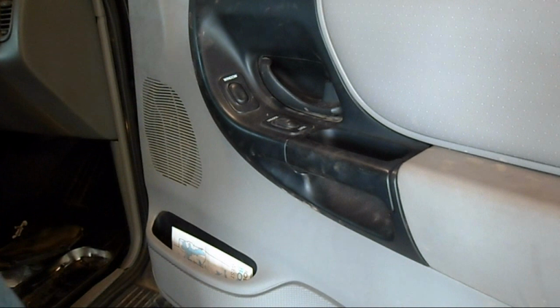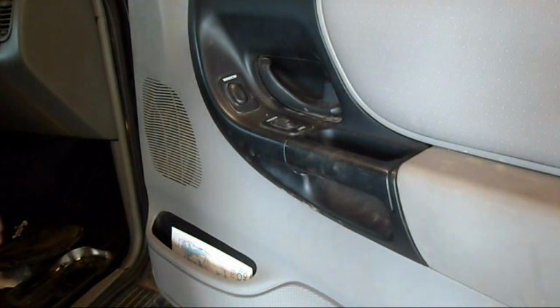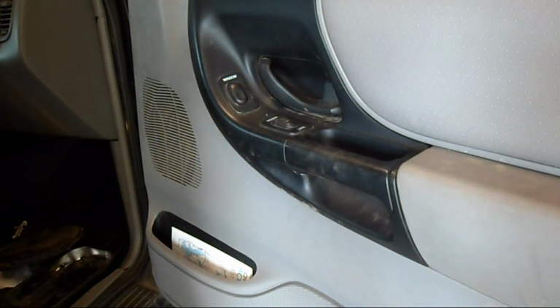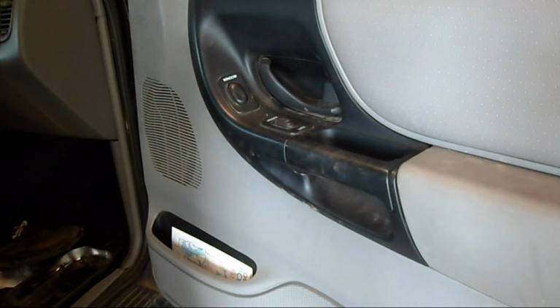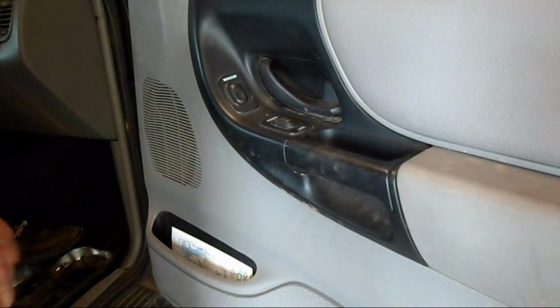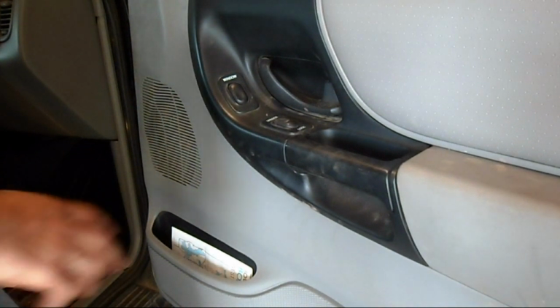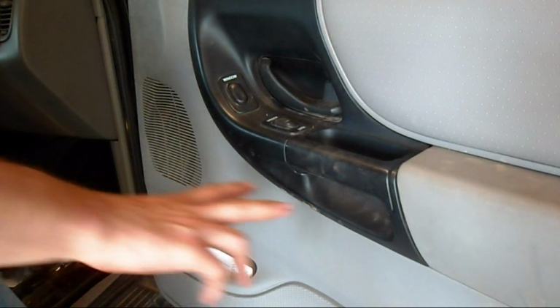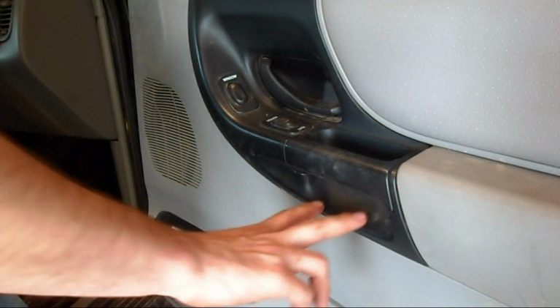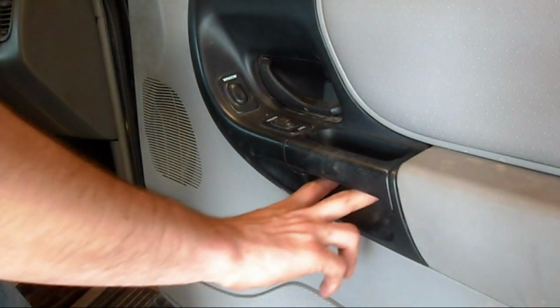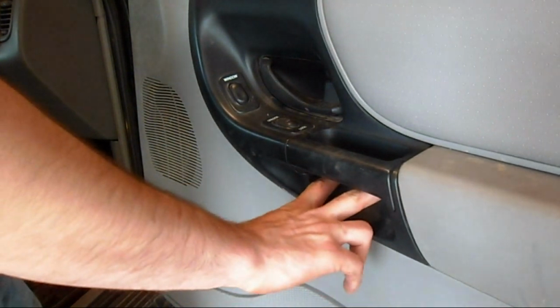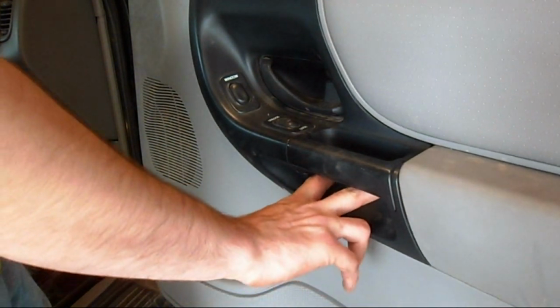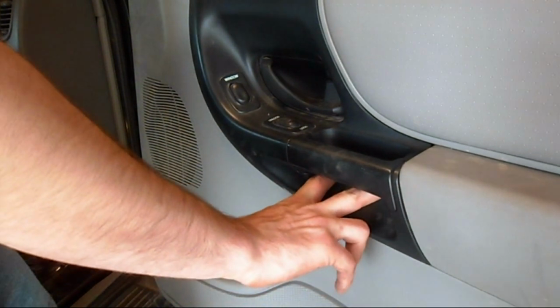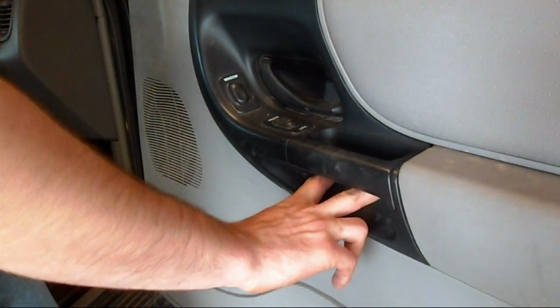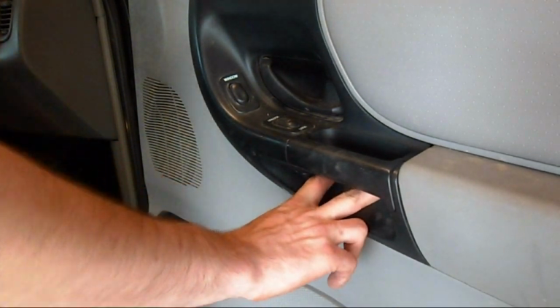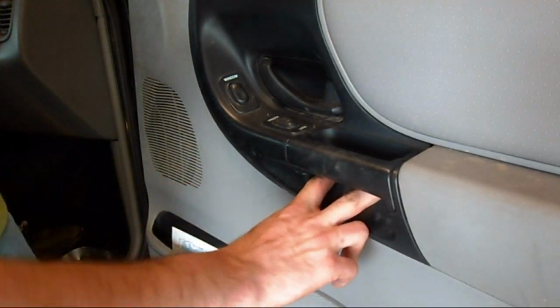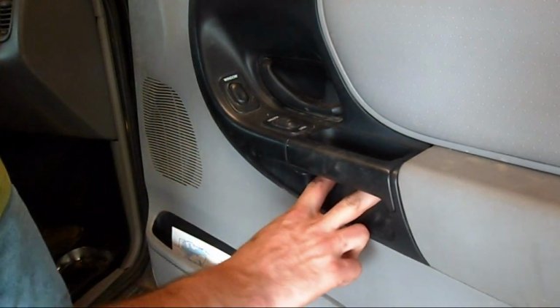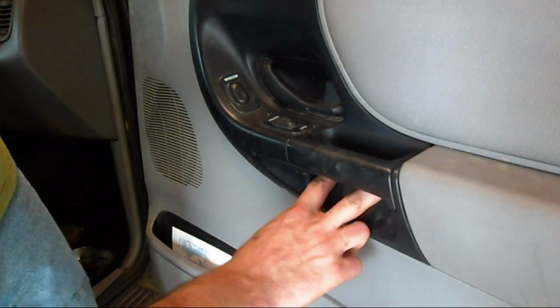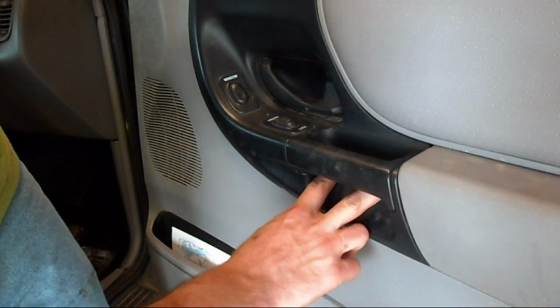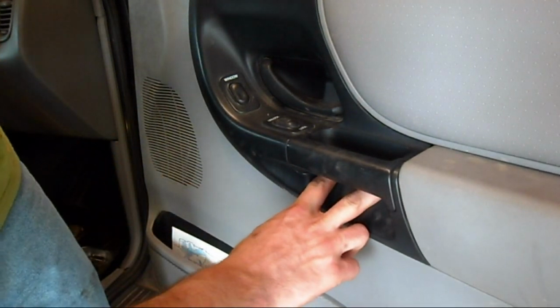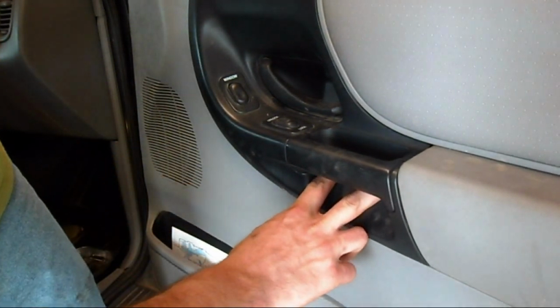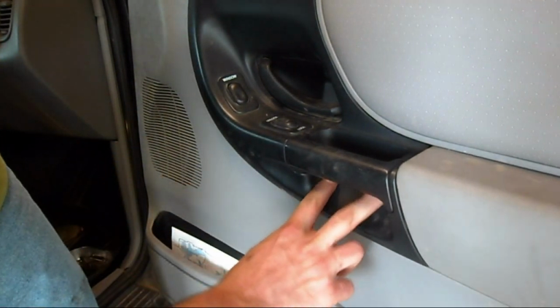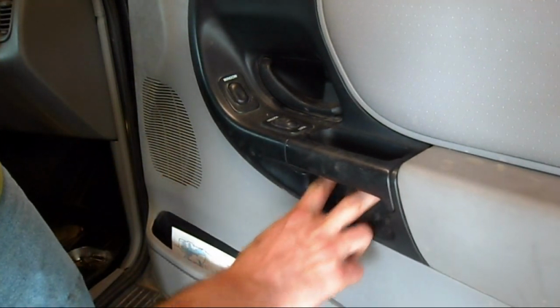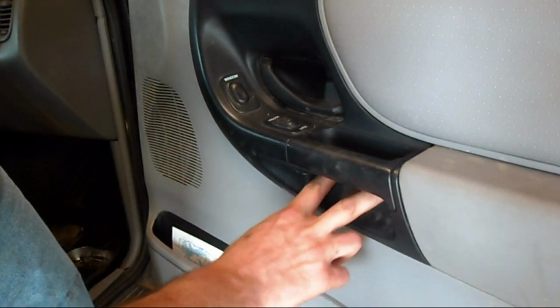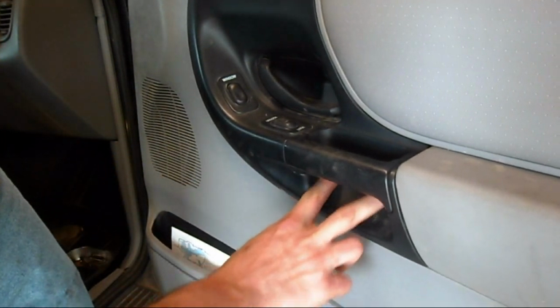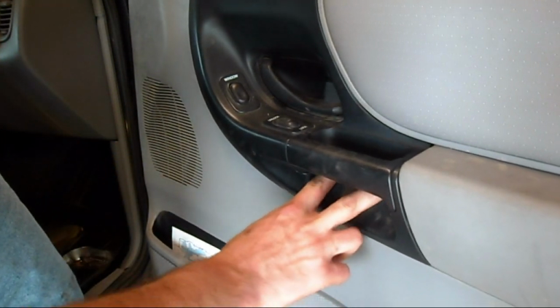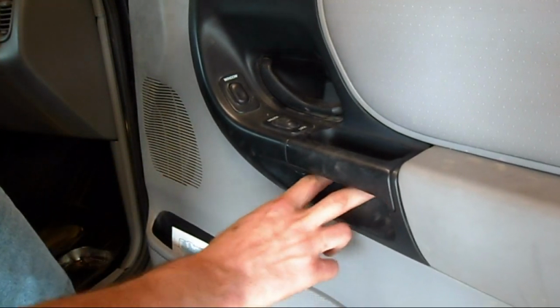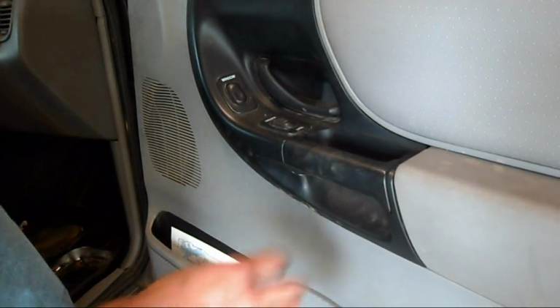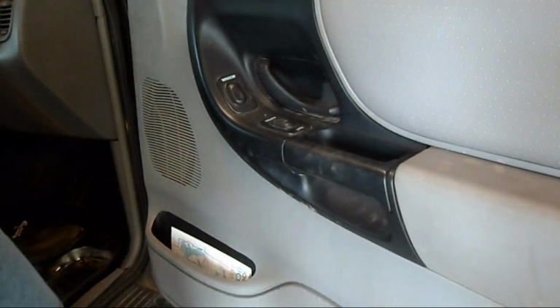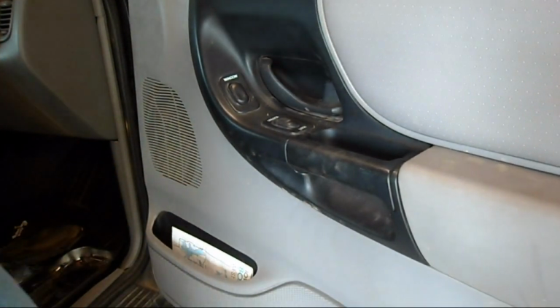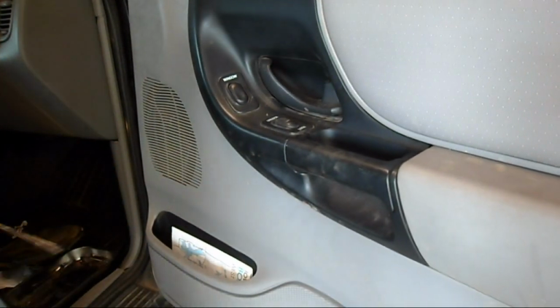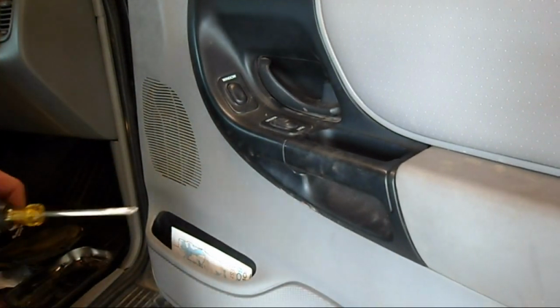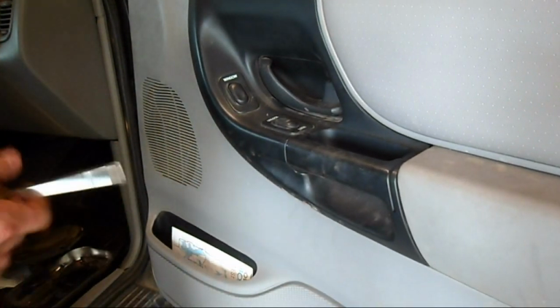And then there are two screws that go into these pockets underneath here.